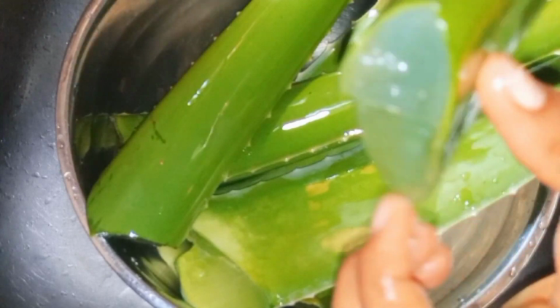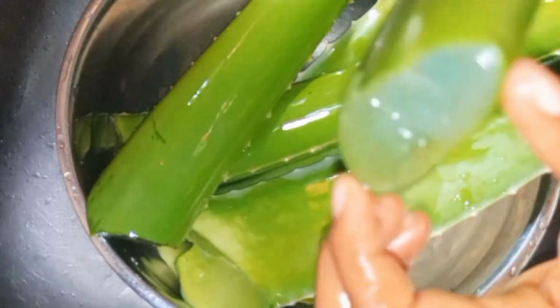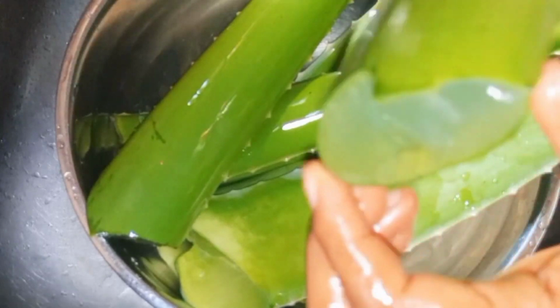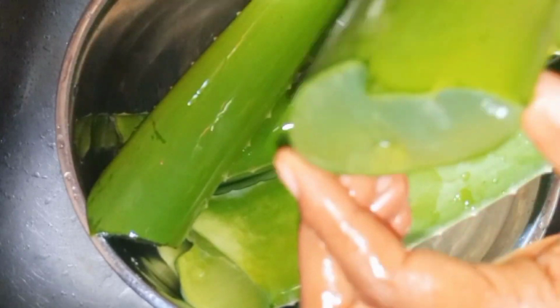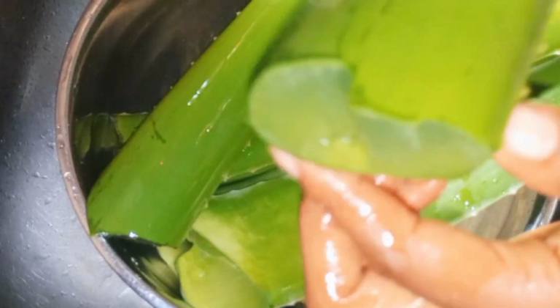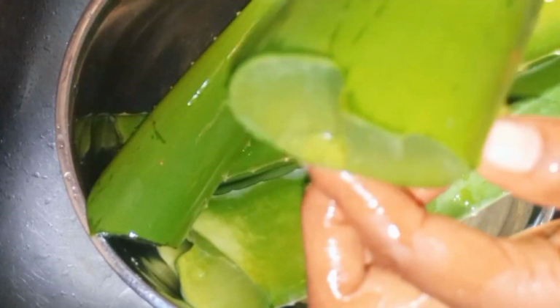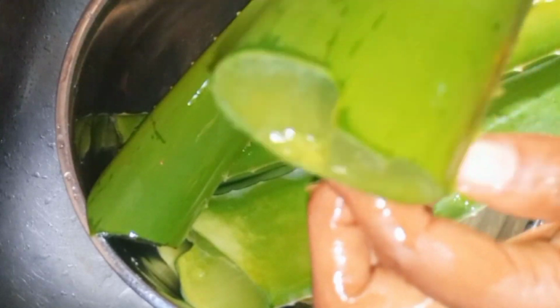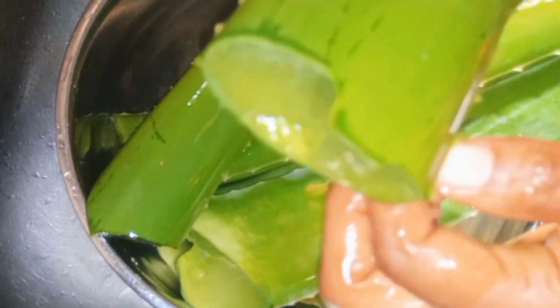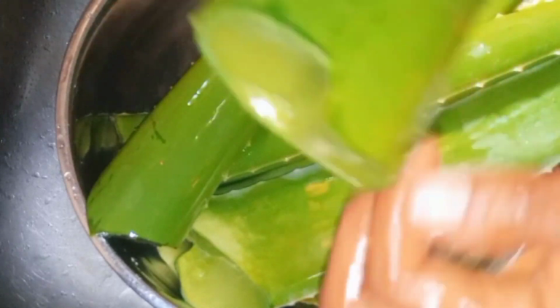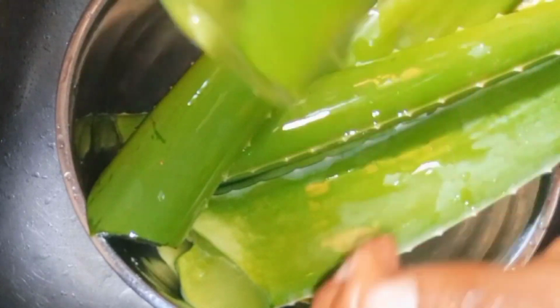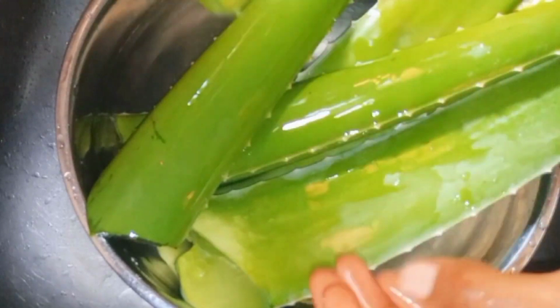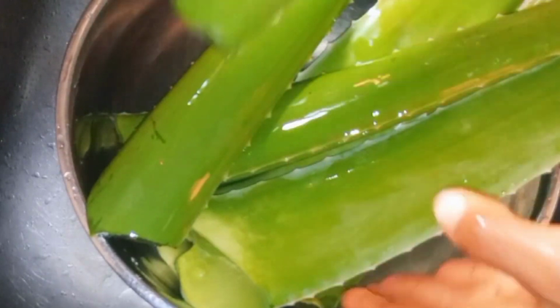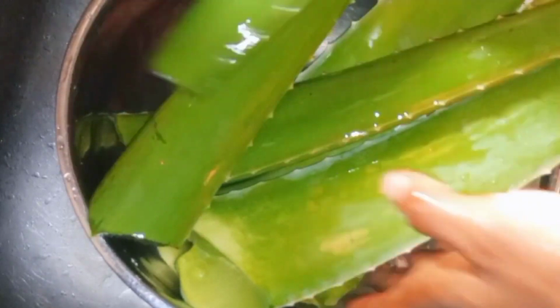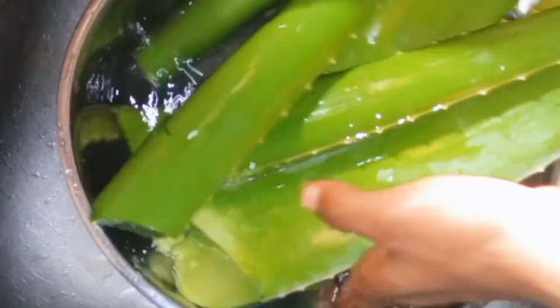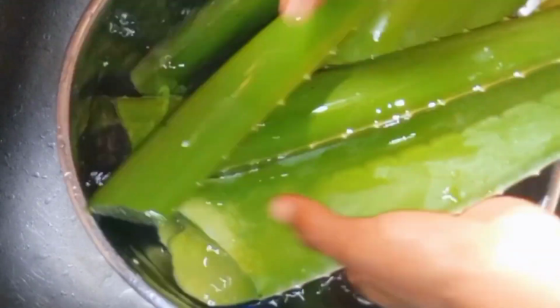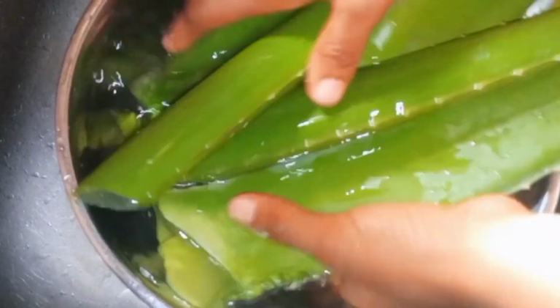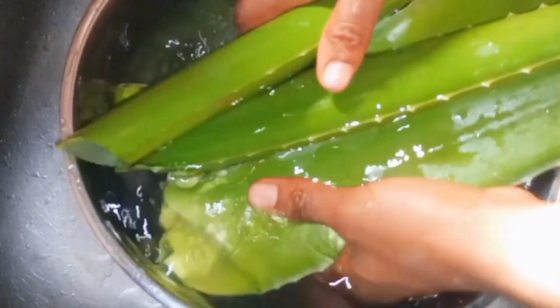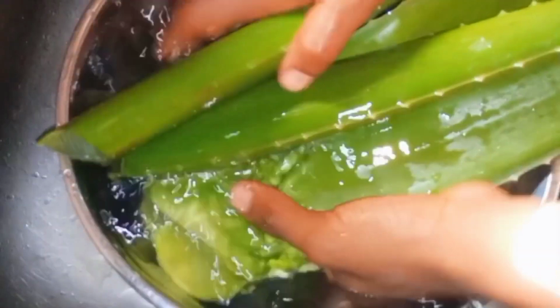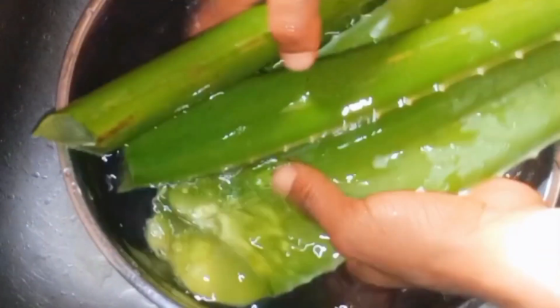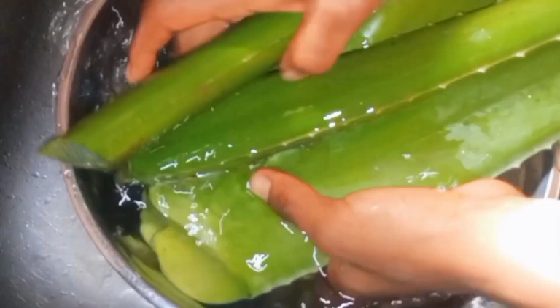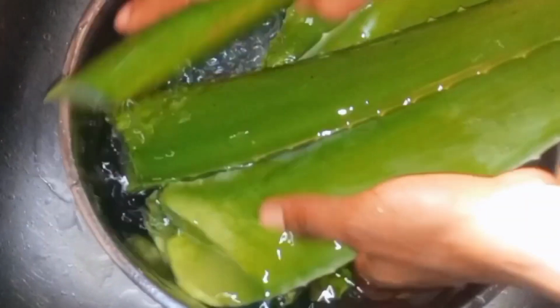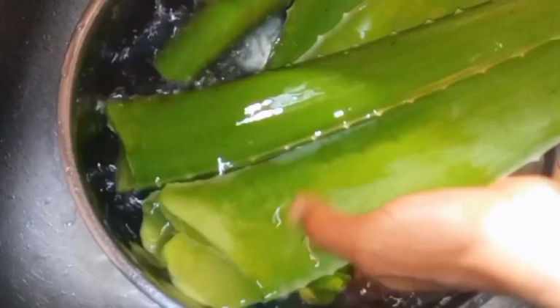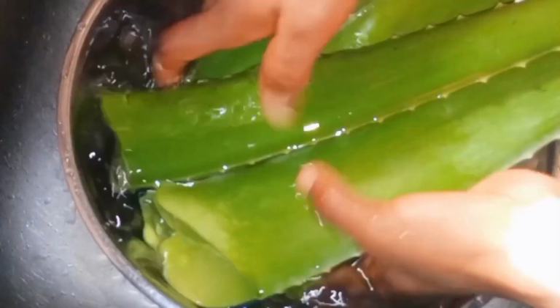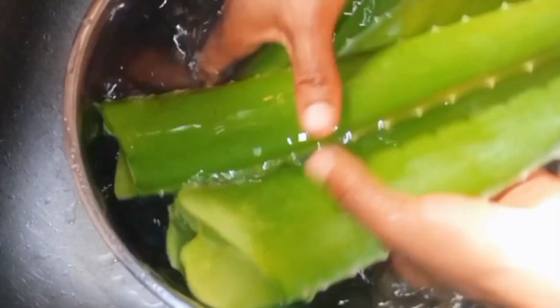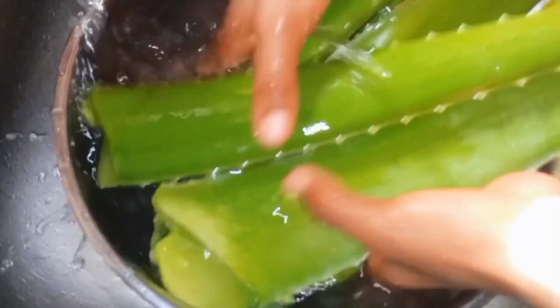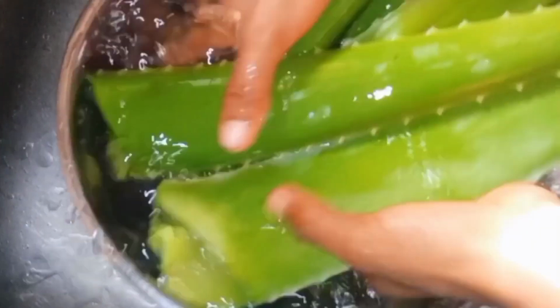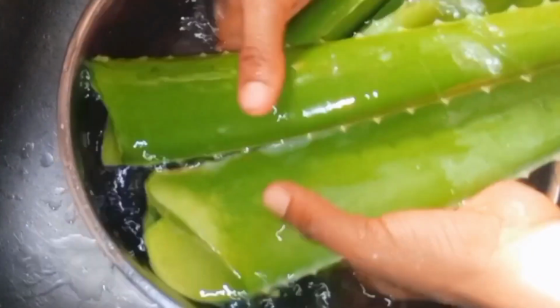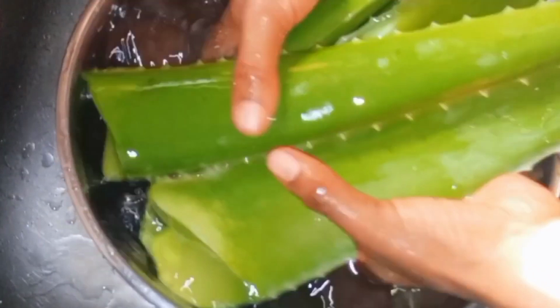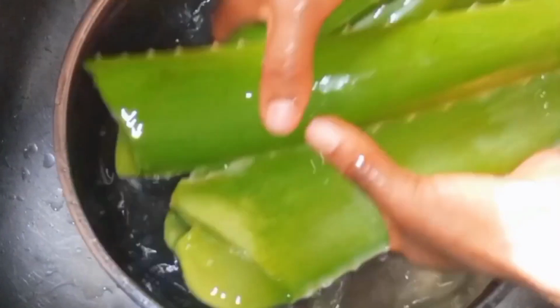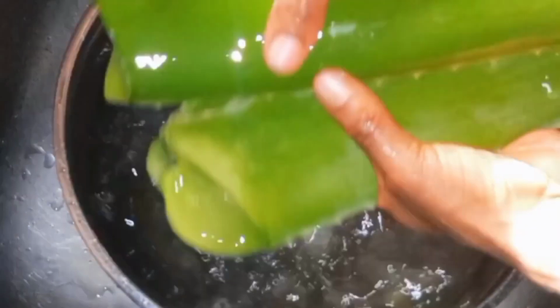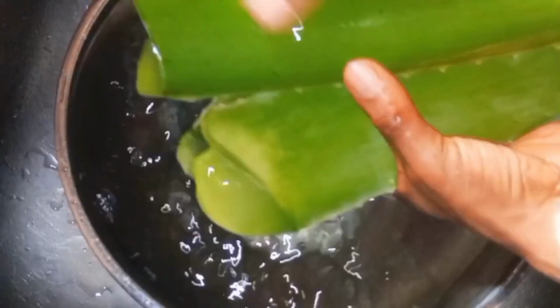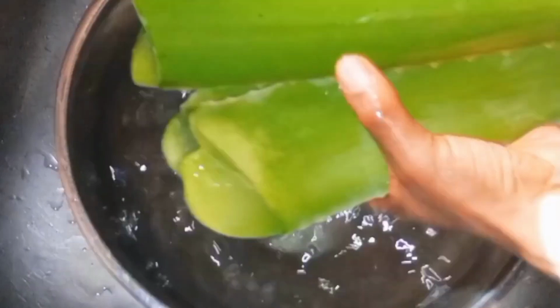Can you see that the gel is not clear anymore? No more yellow substance coming from there again.